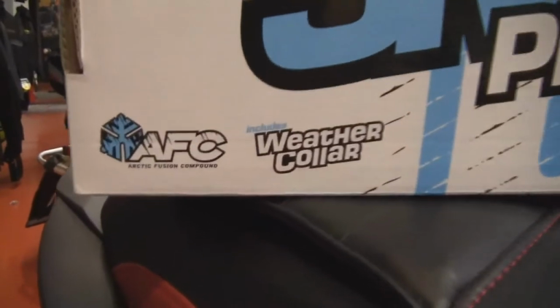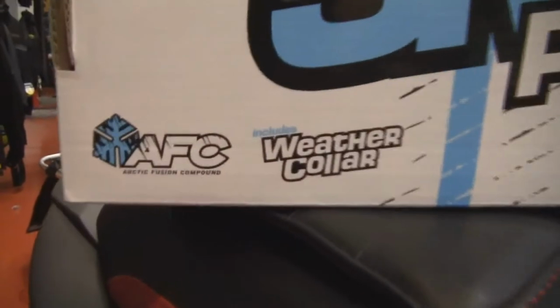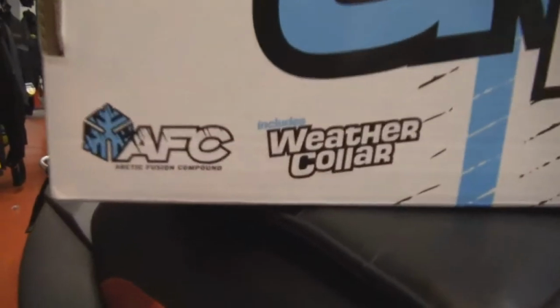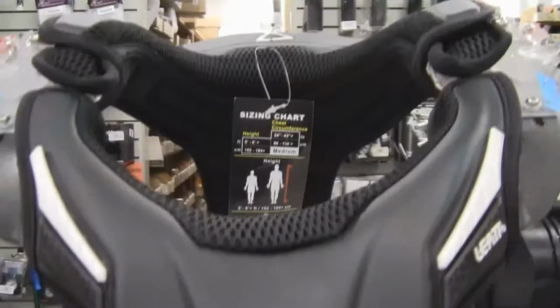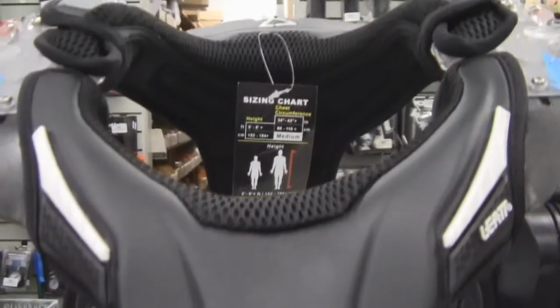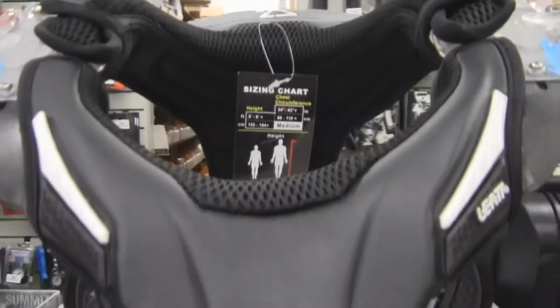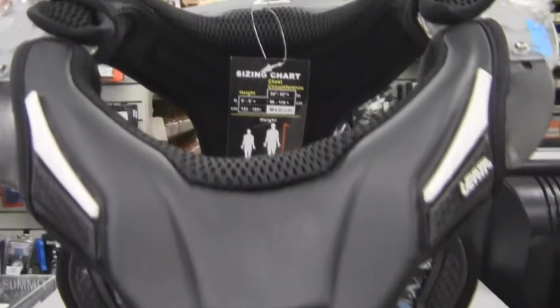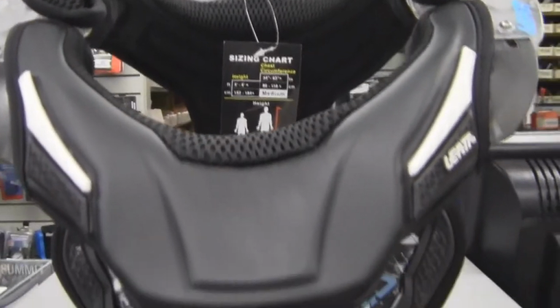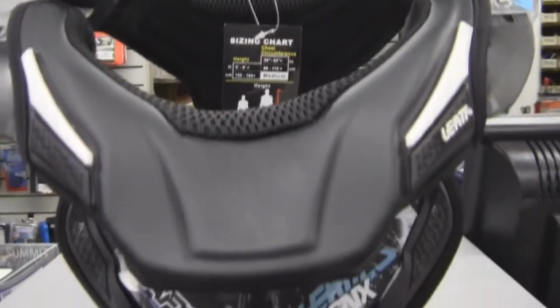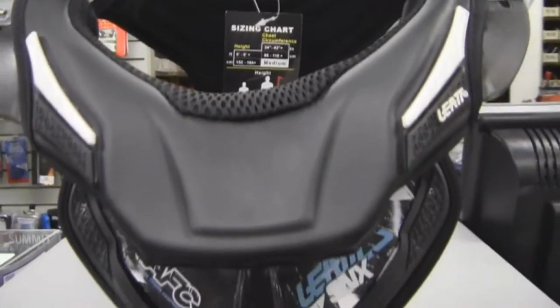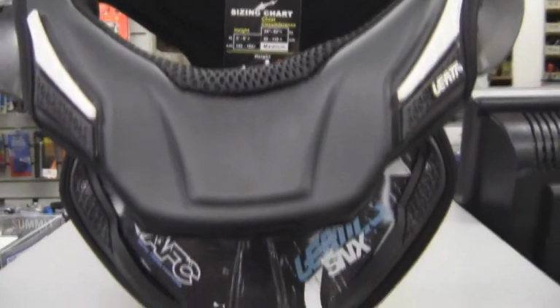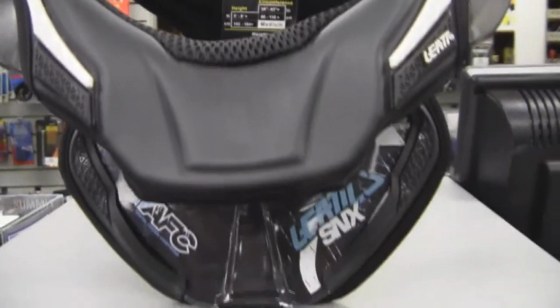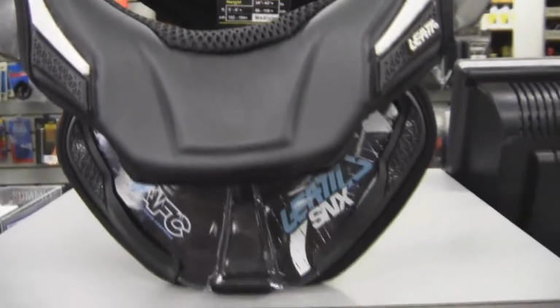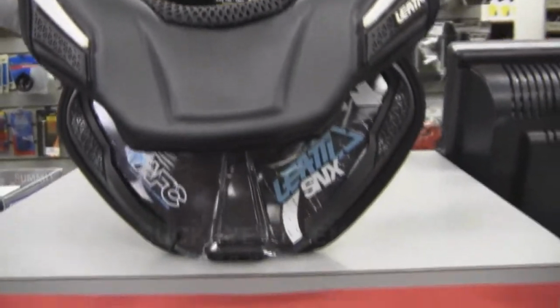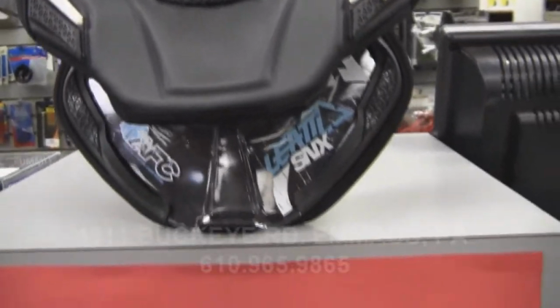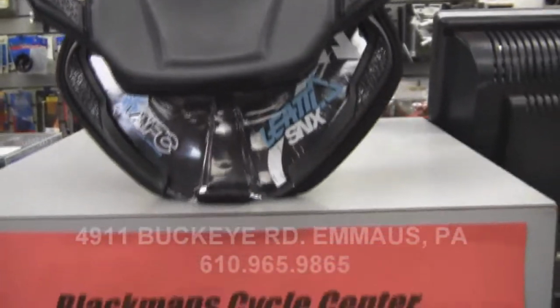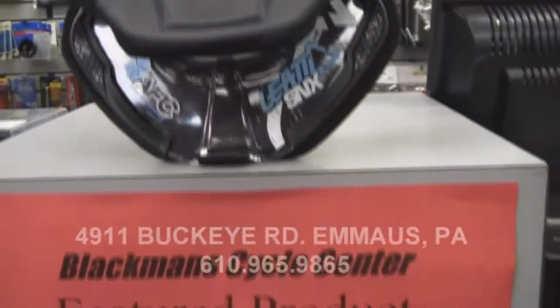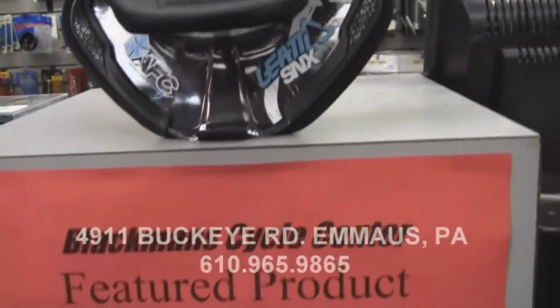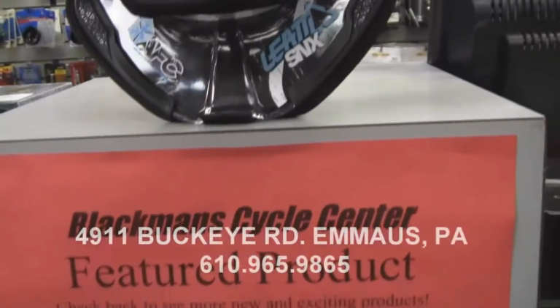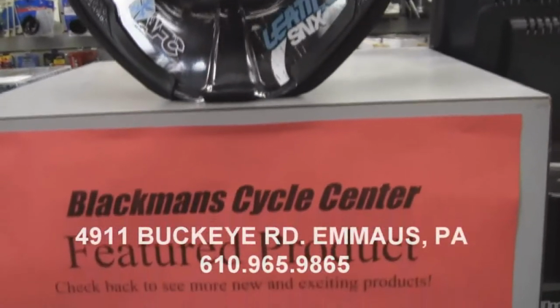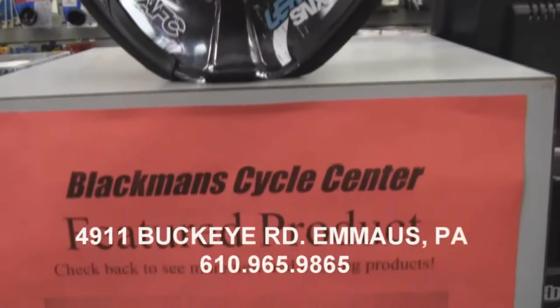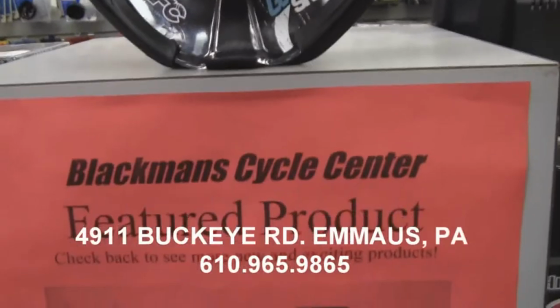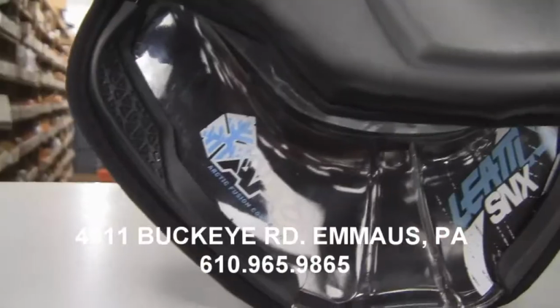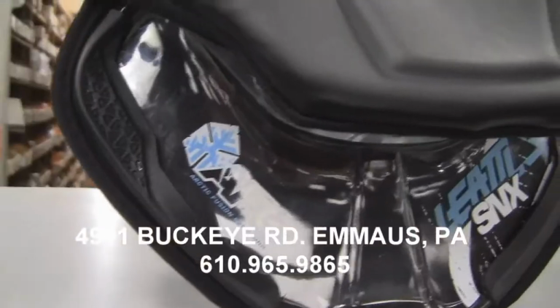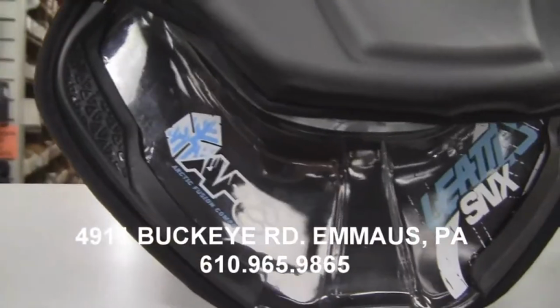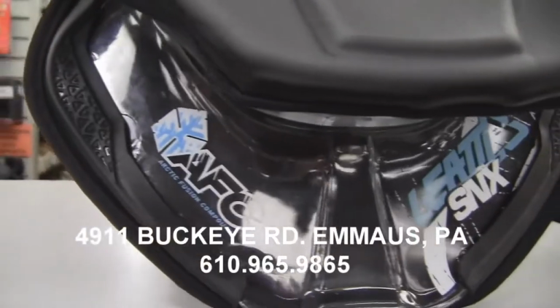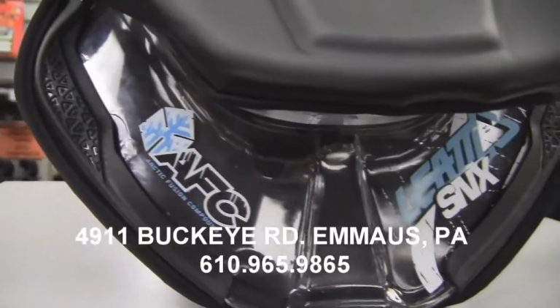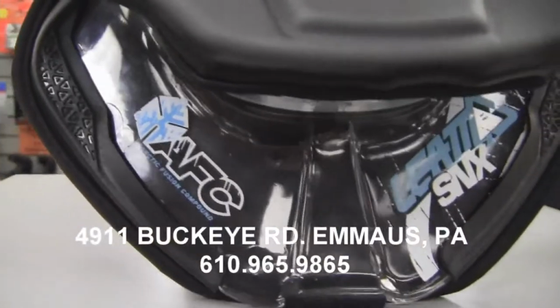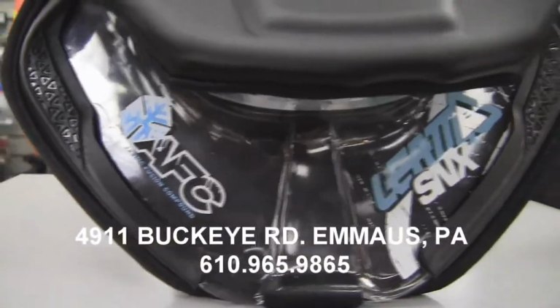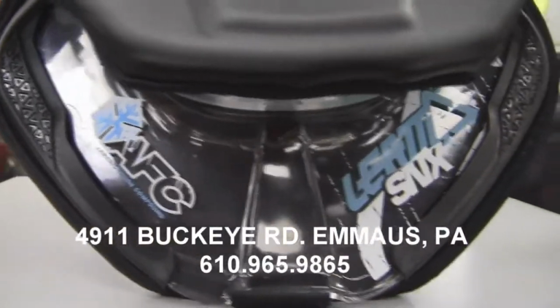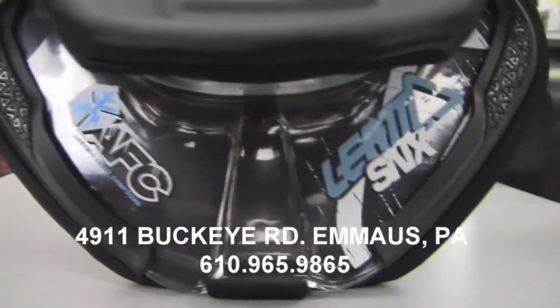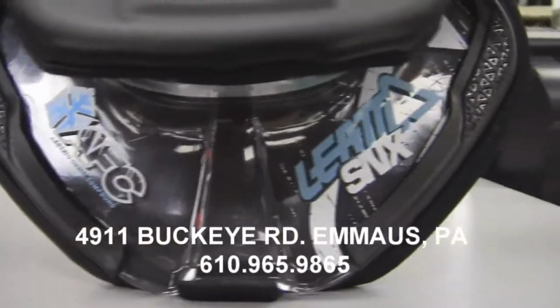This week's Product of the Week is the Liat SNX Pilot Neck Brace, the first neck brace made specifically for snowmobile racers and riders.